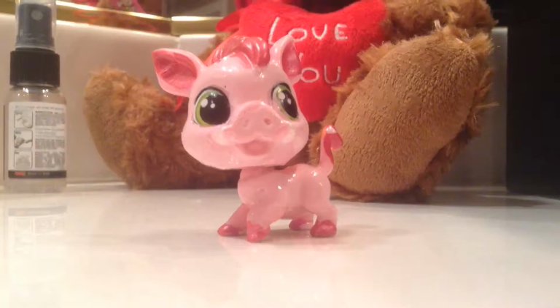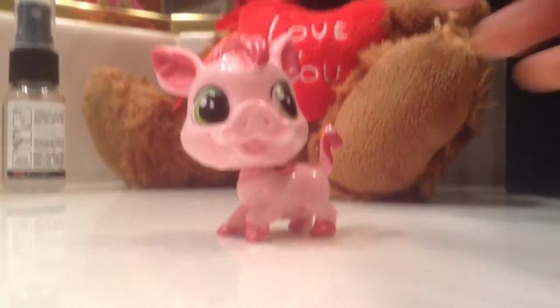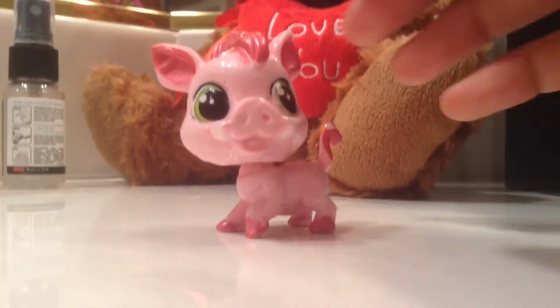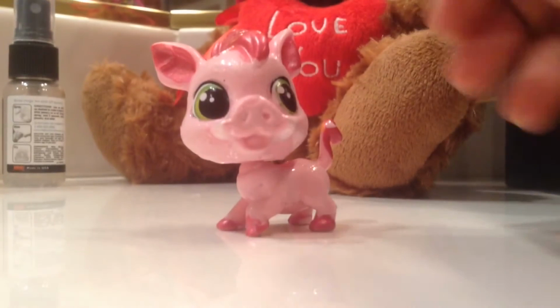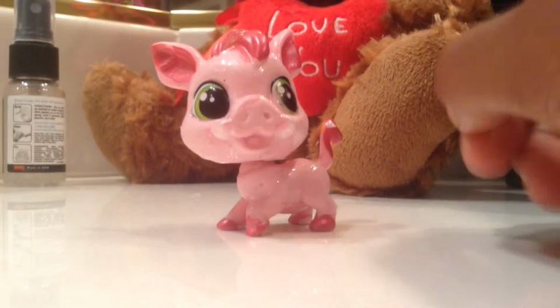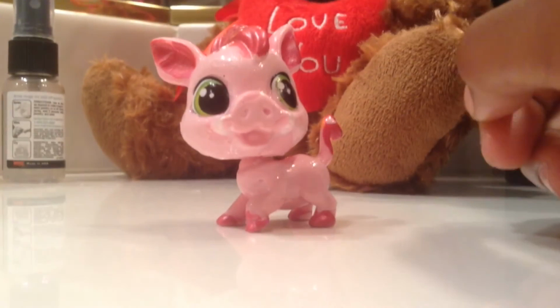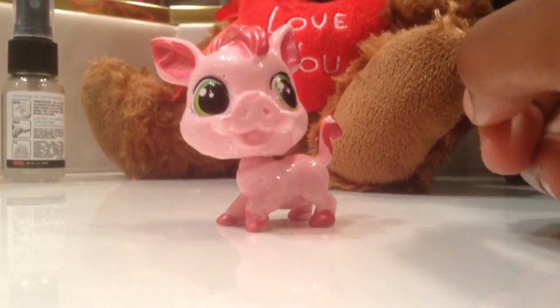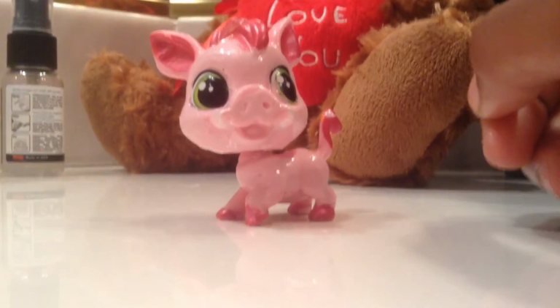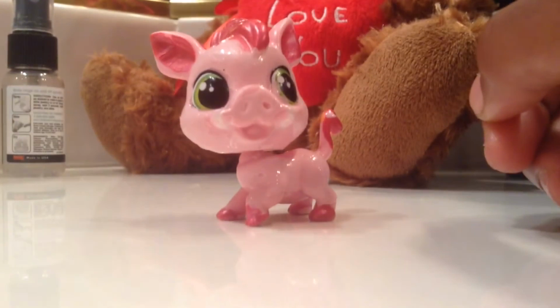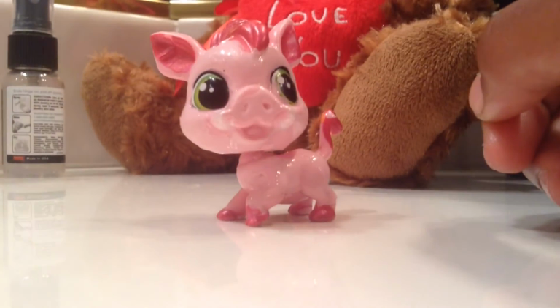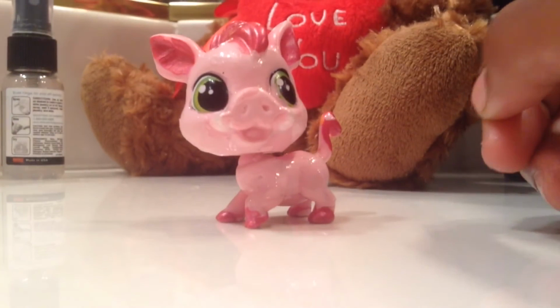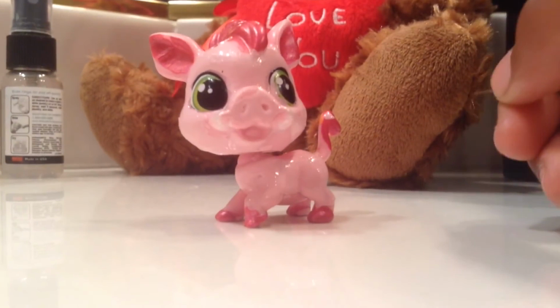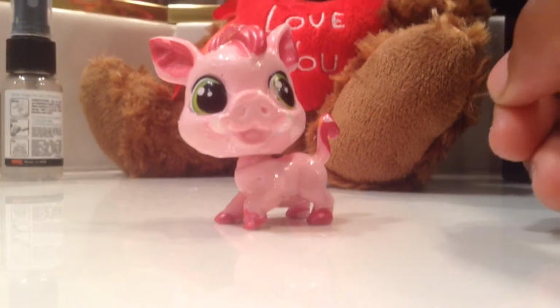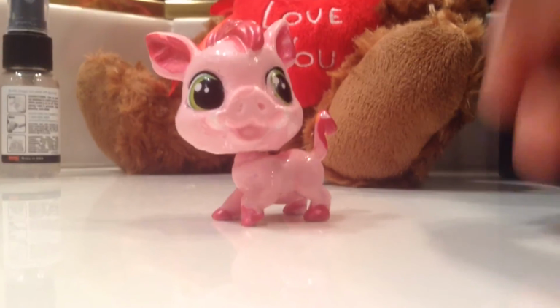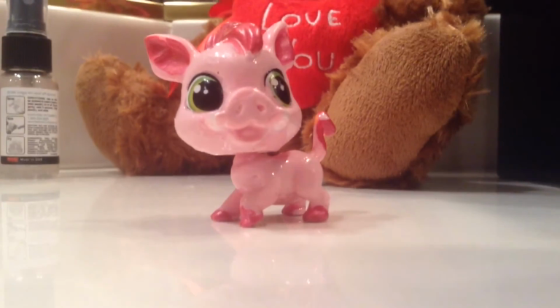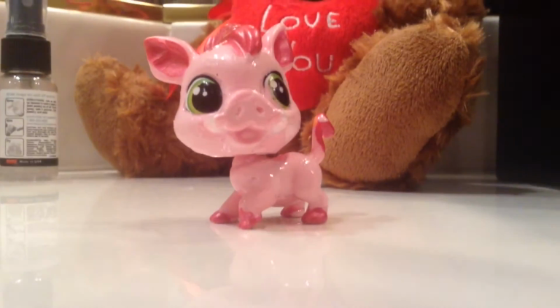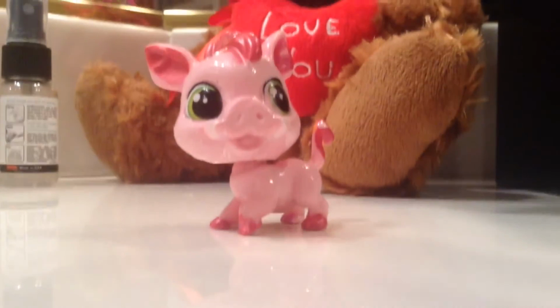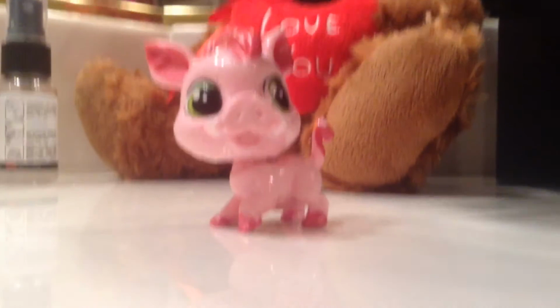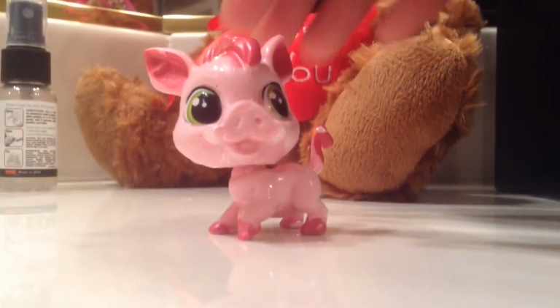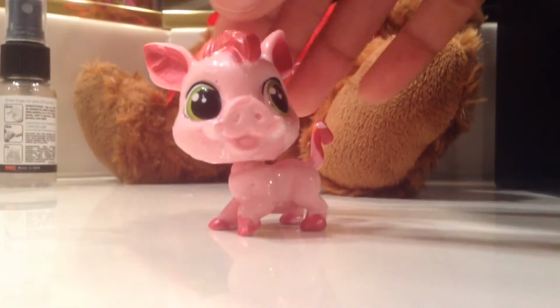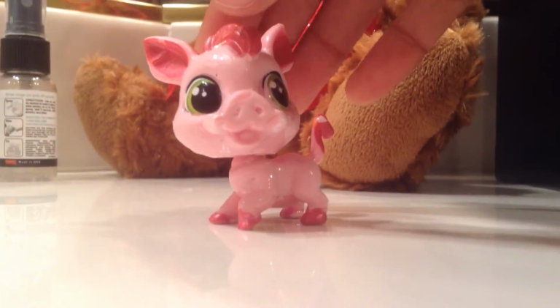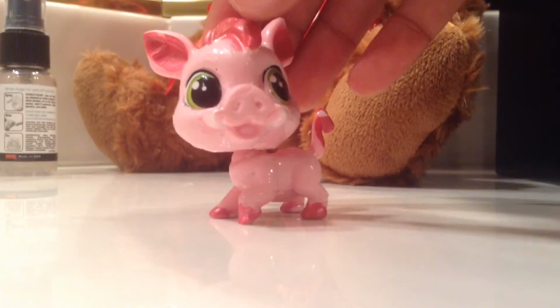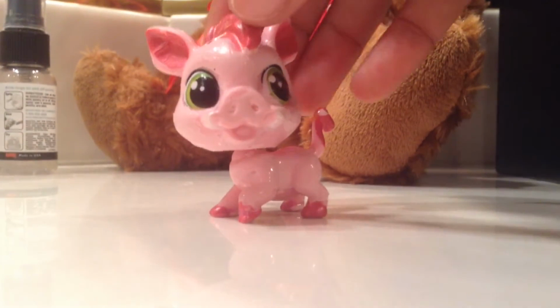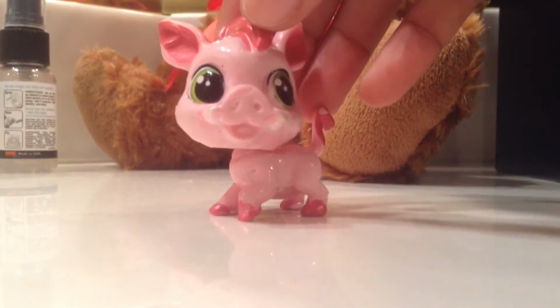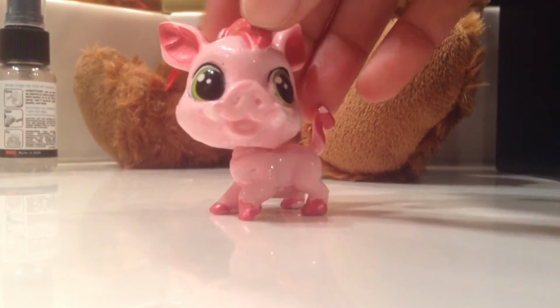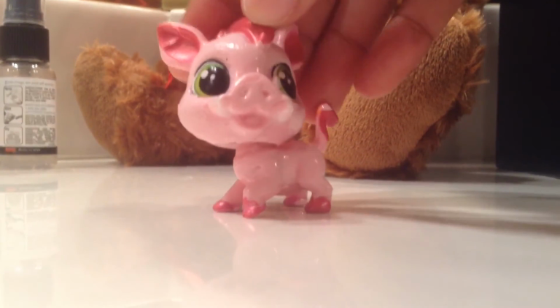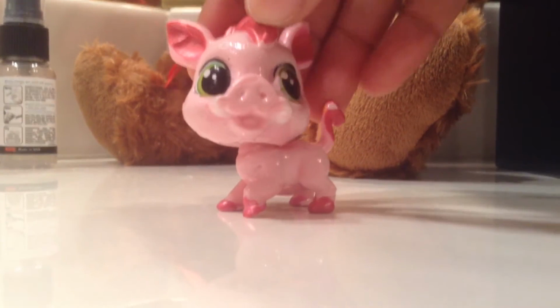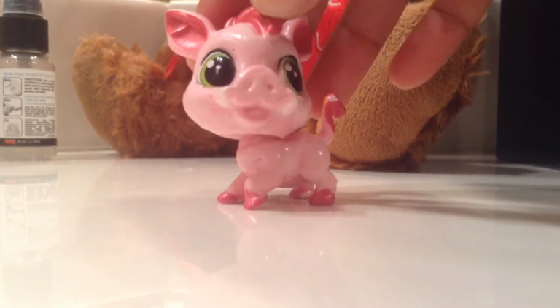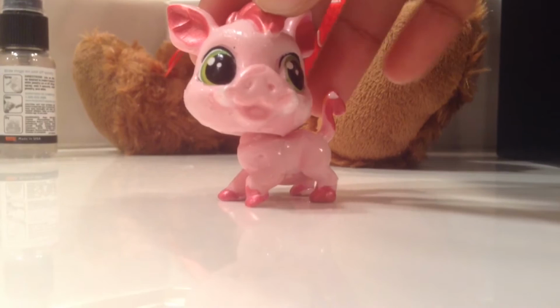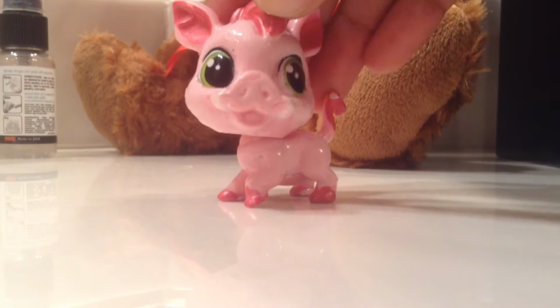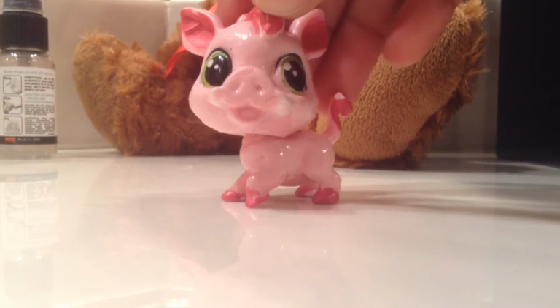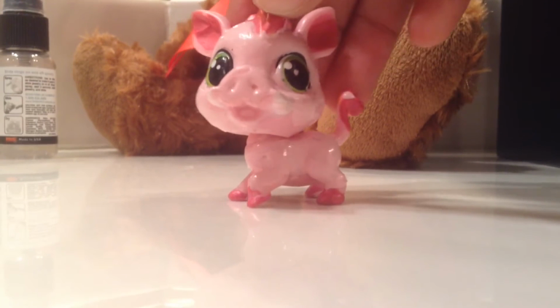Hey guys, look — today I'm going to show you this pig that I customized. Let's get started.